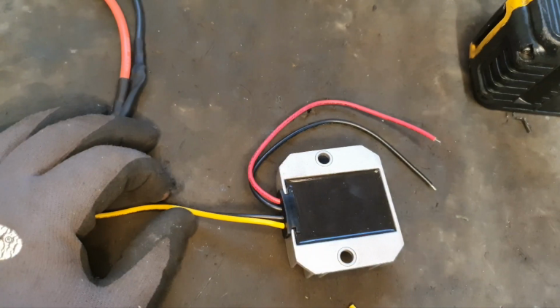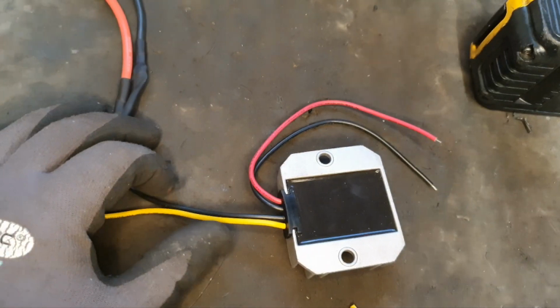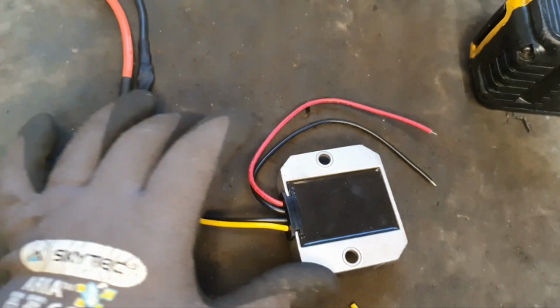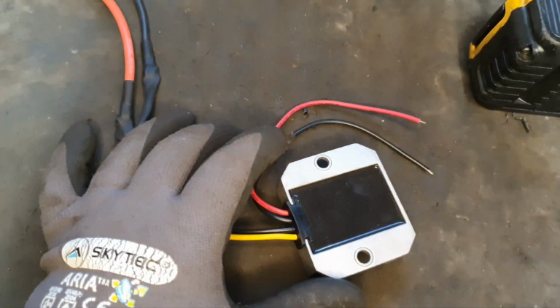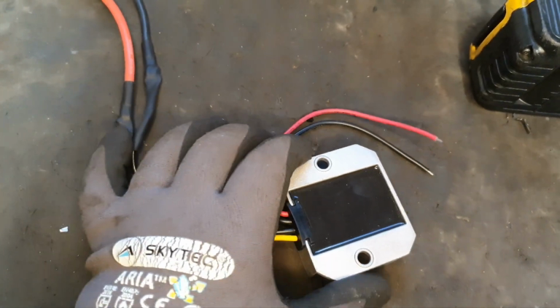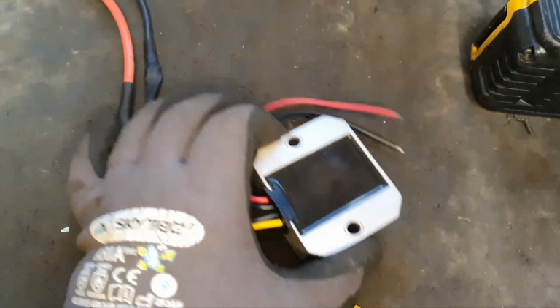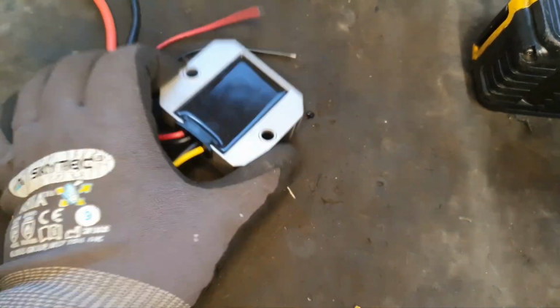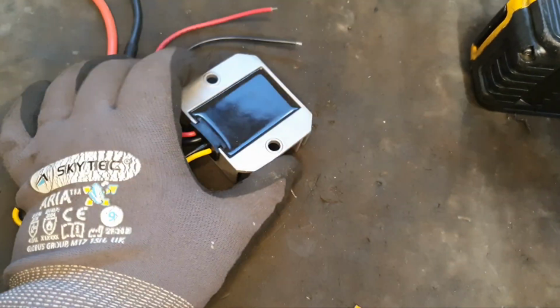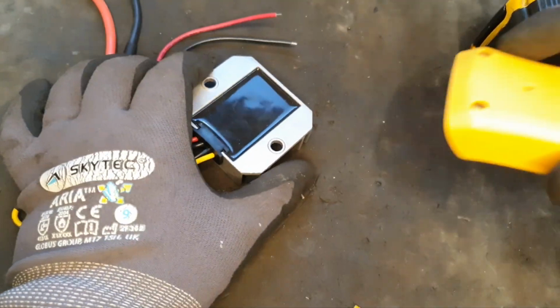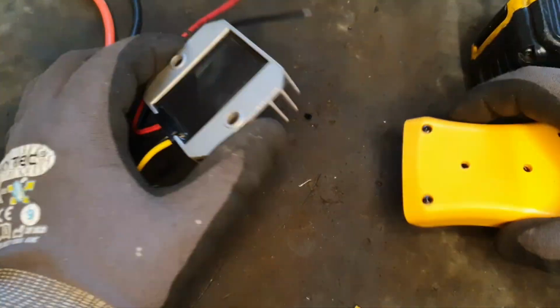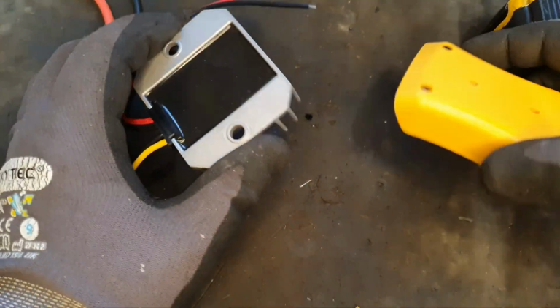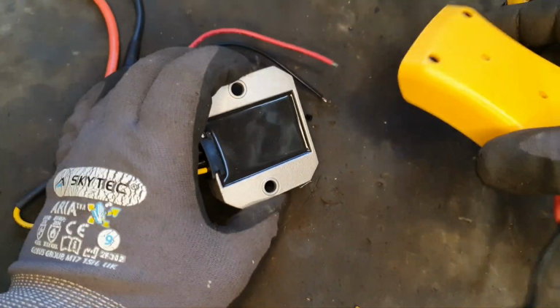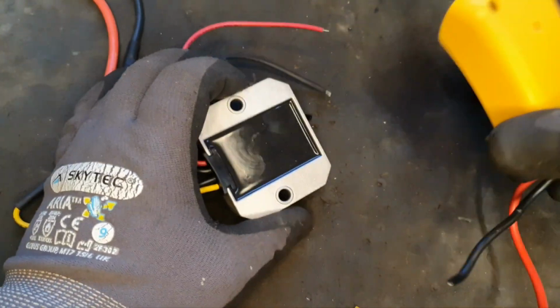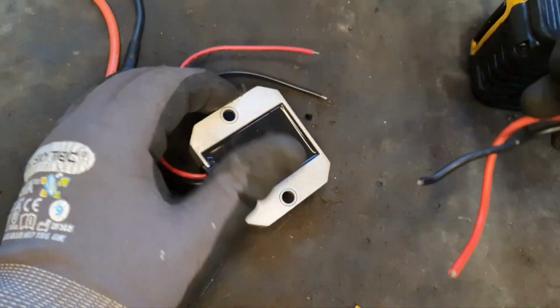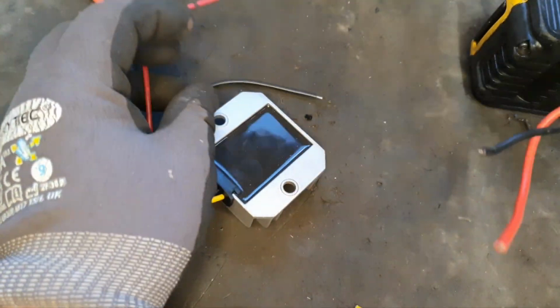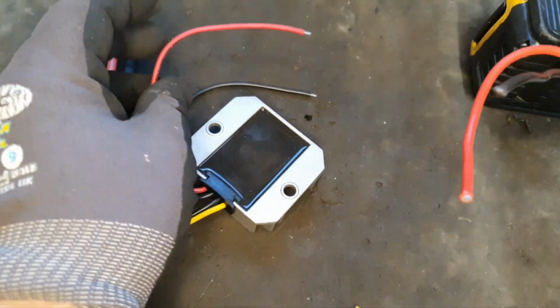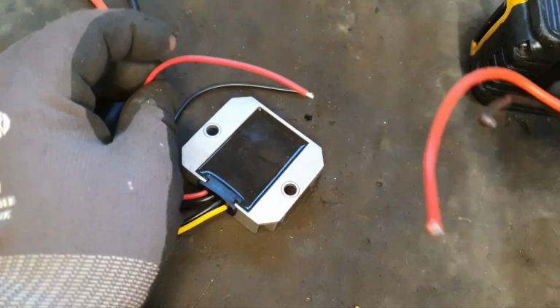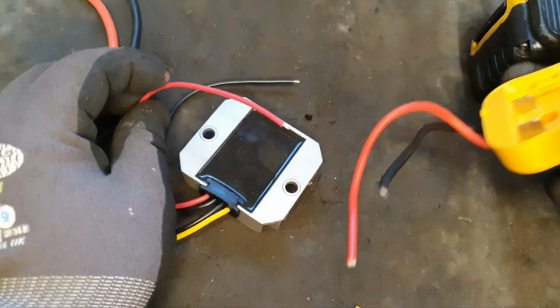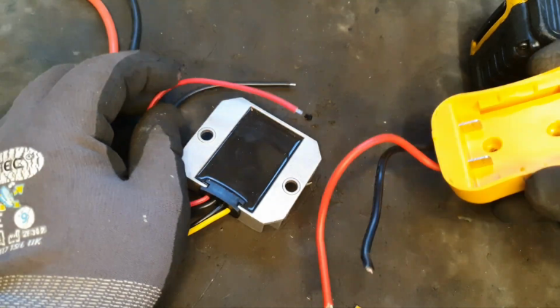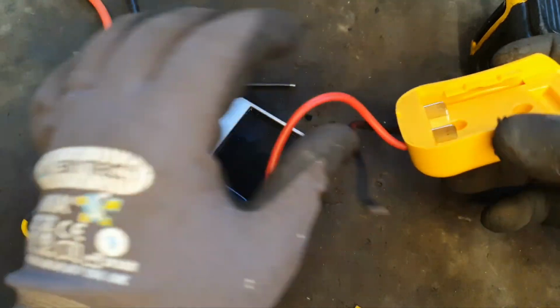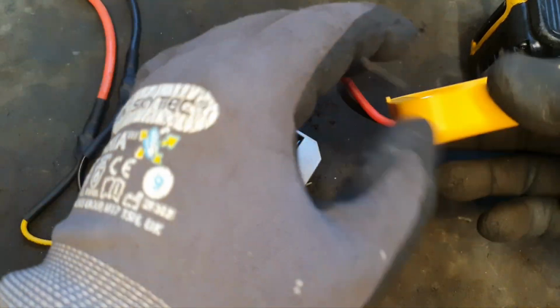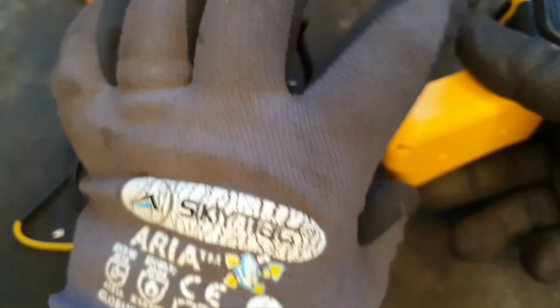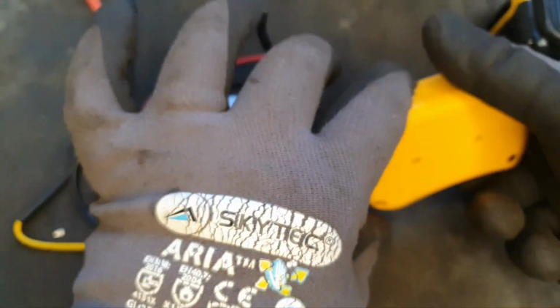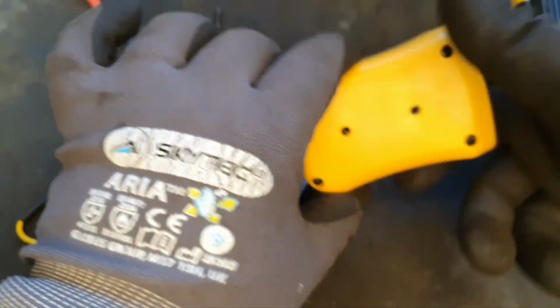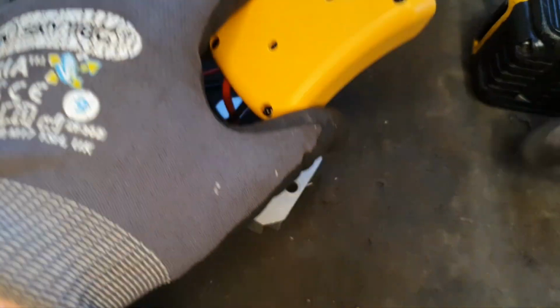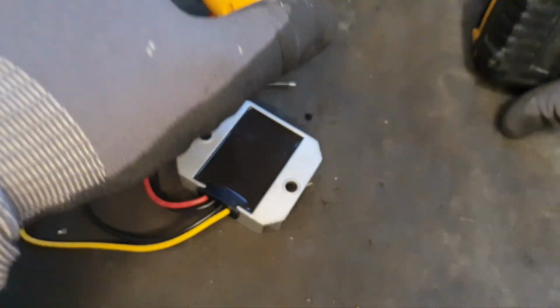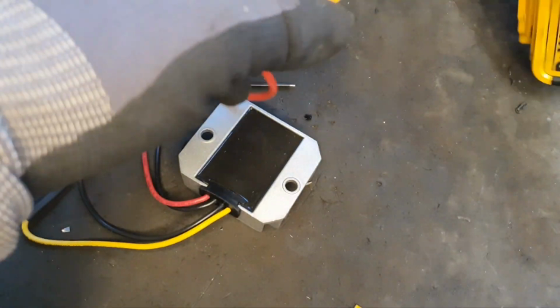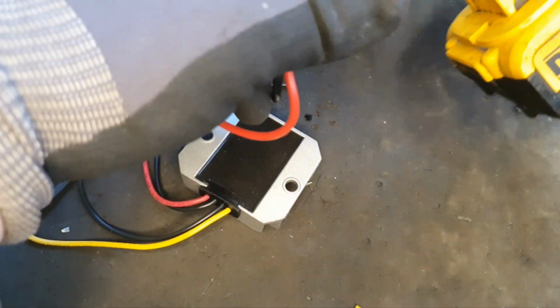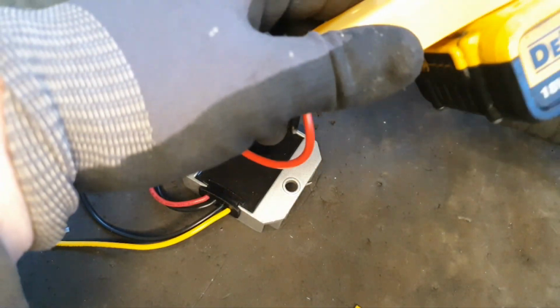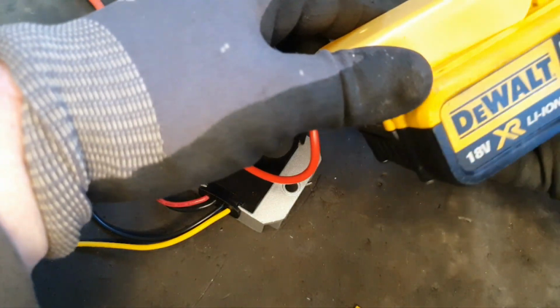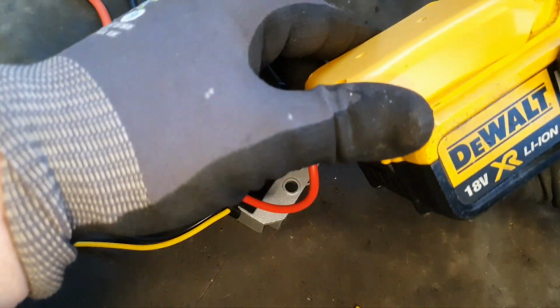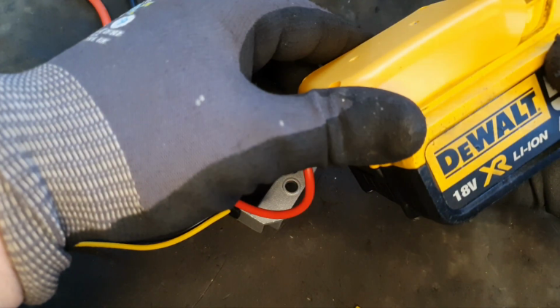So we need to connect the power supply to the battery adapter, which will then power this battery.